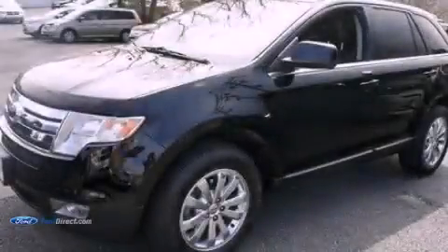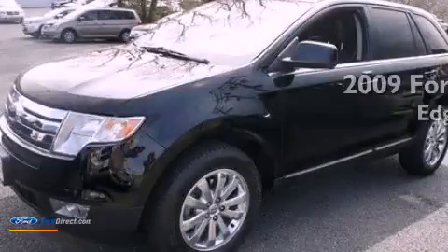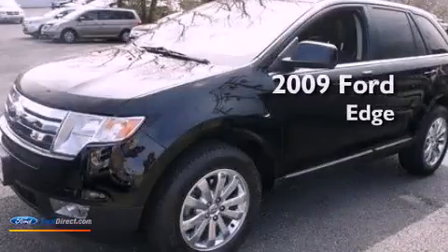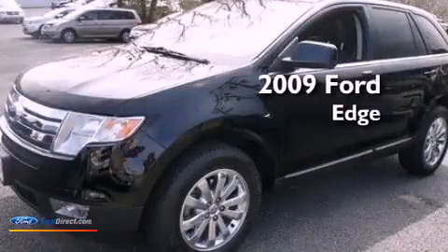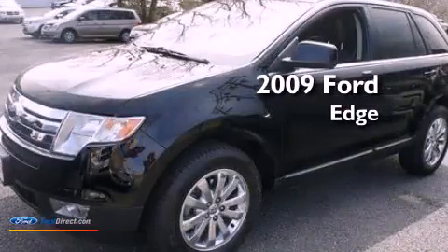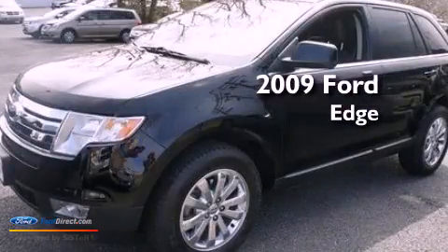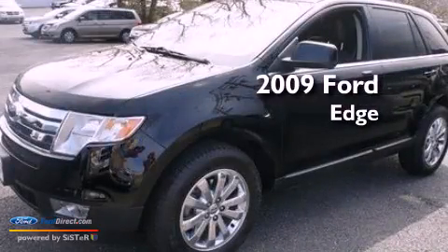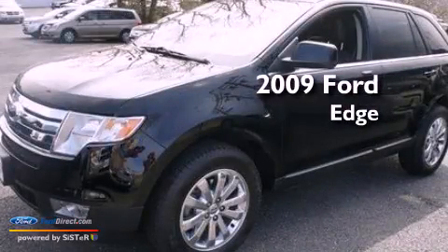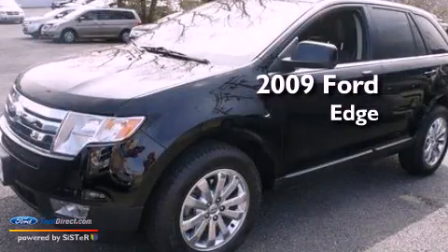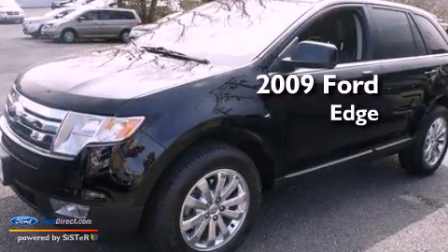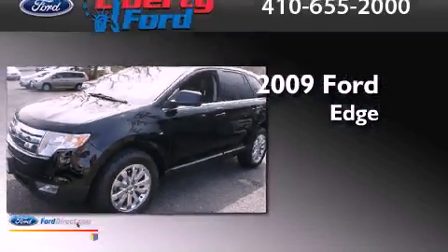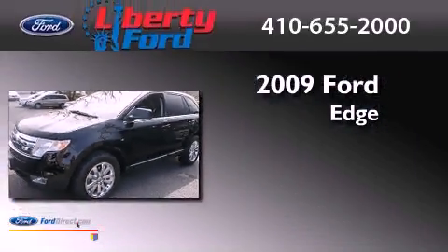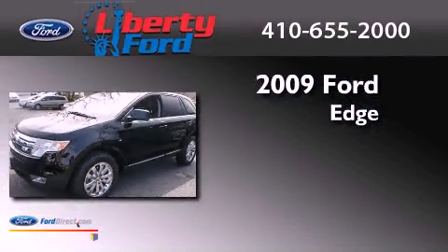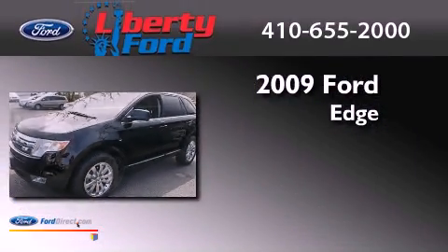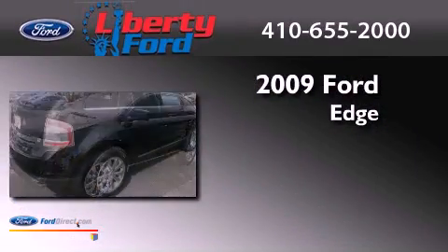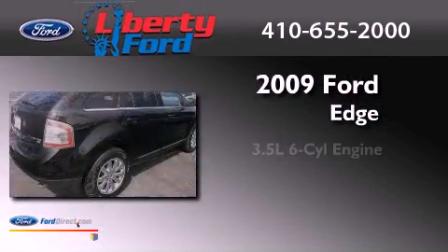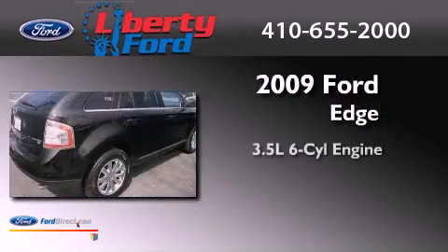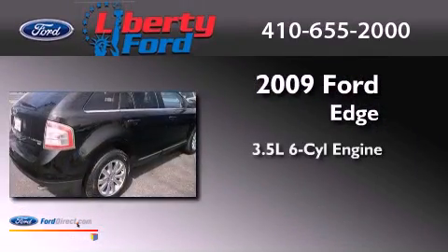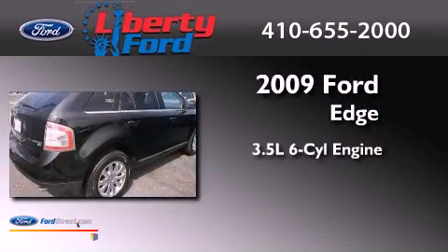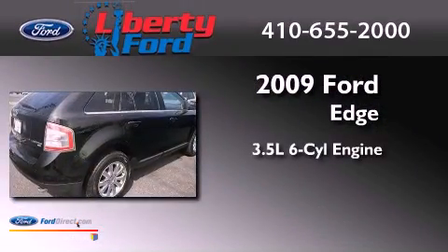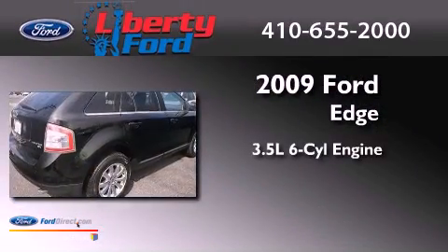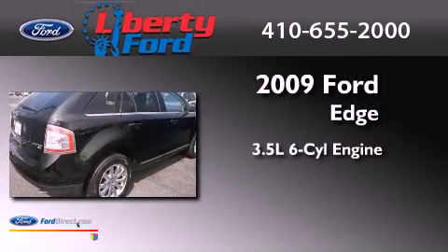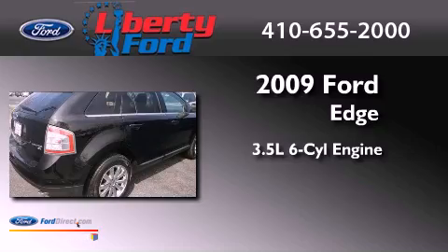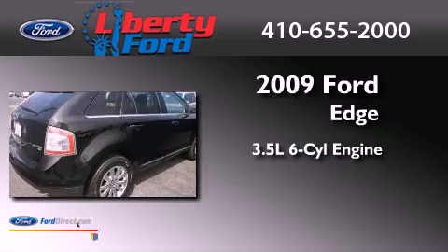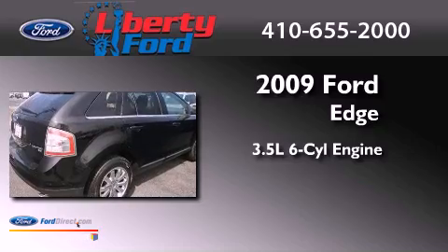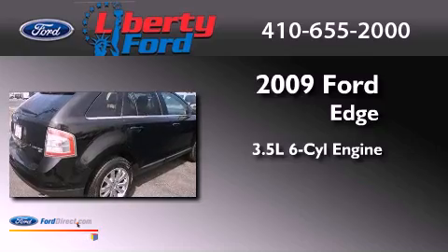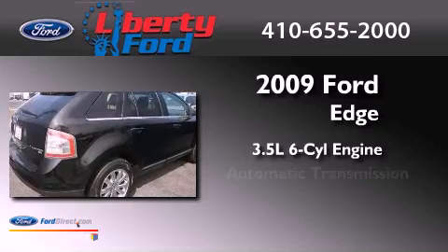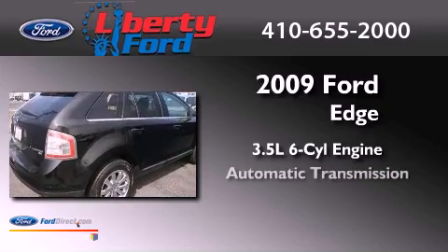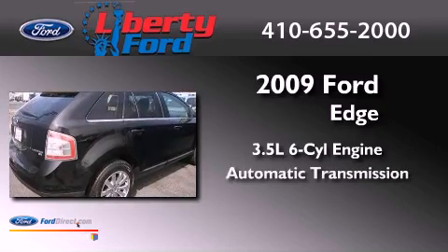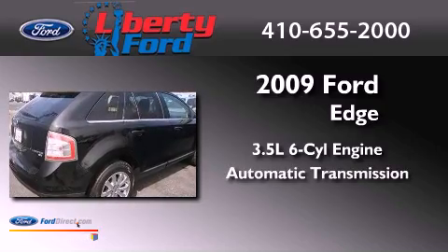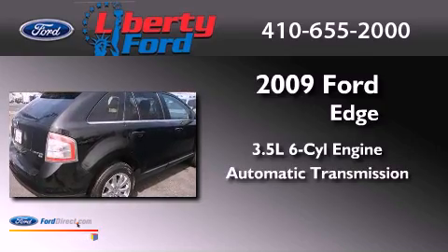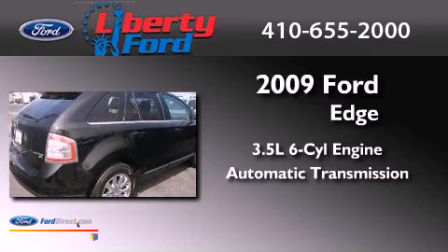This is a 2009 Ford Edge. It has a 3.5-liter six-cylinder engine and an automatic transmission.